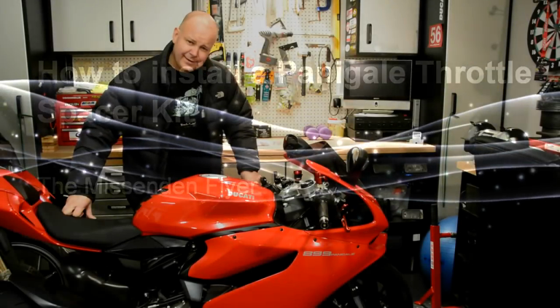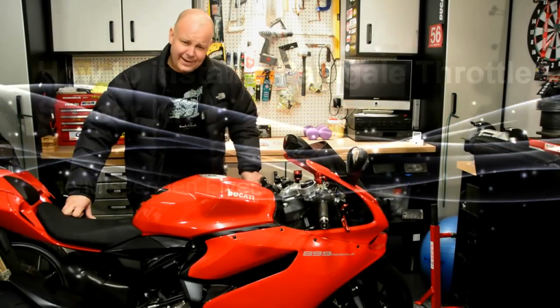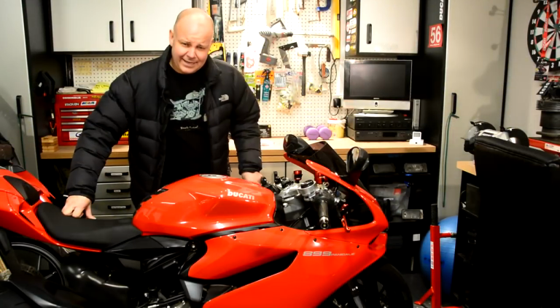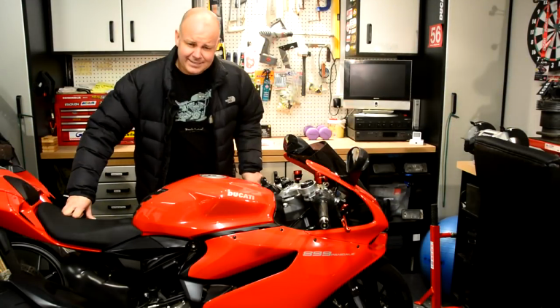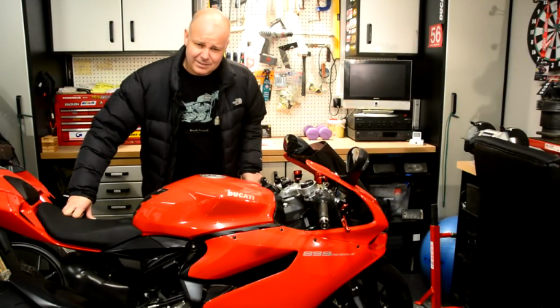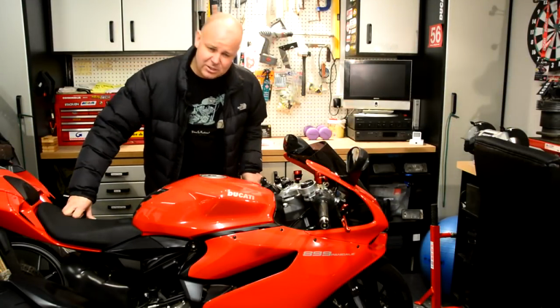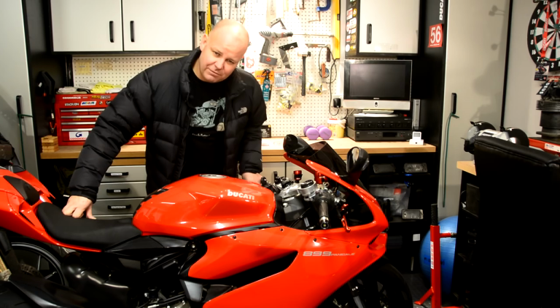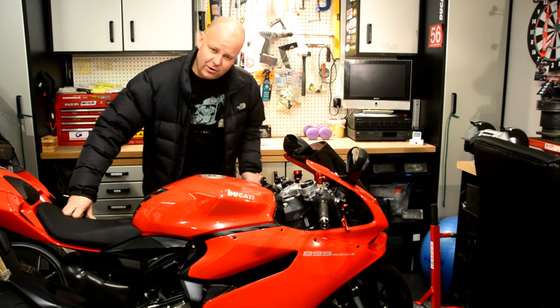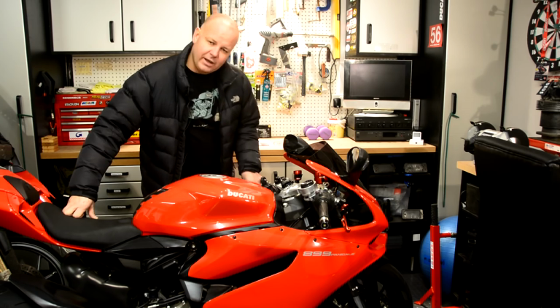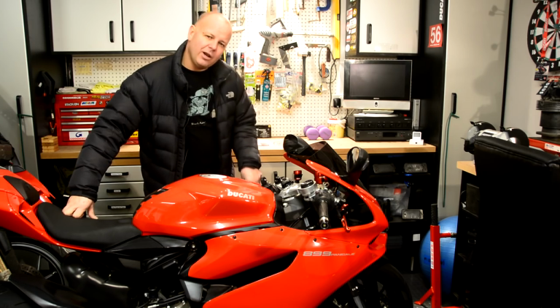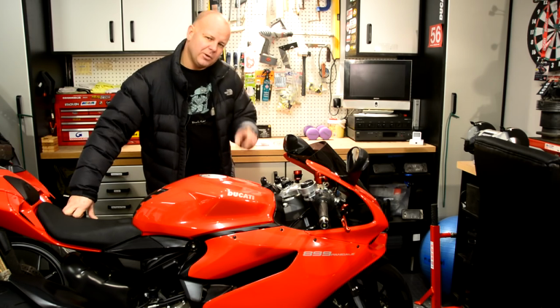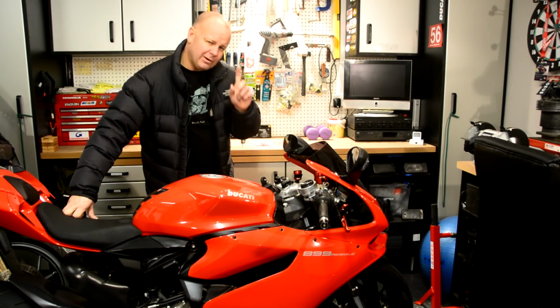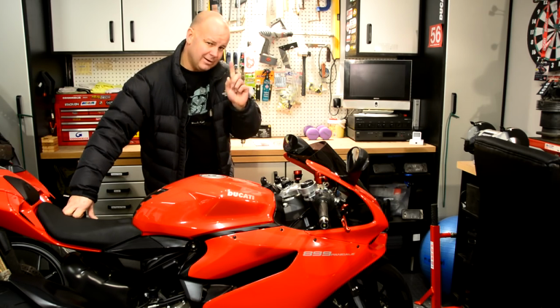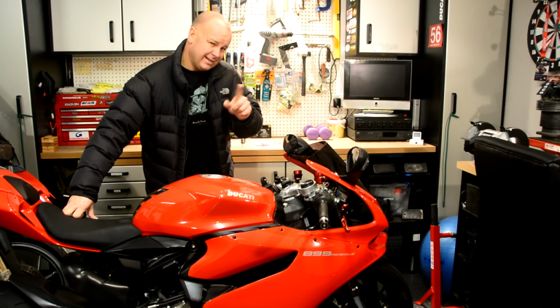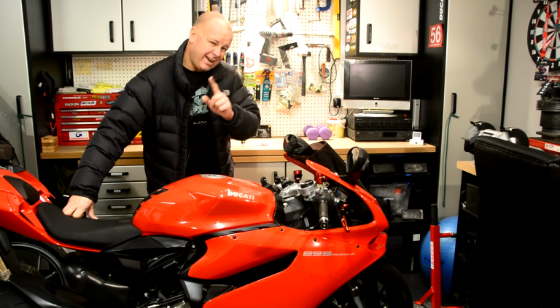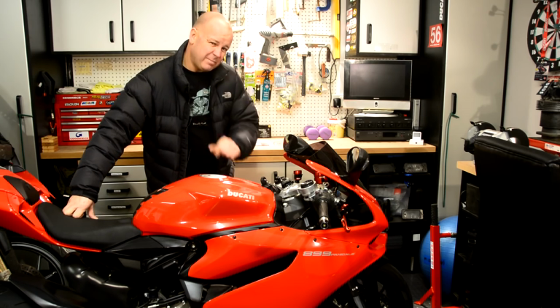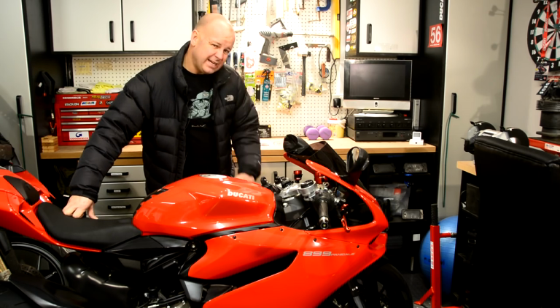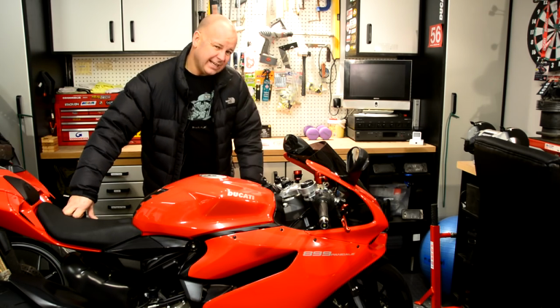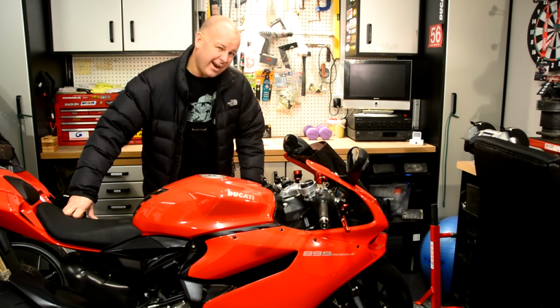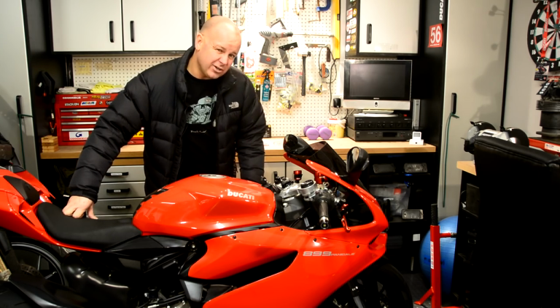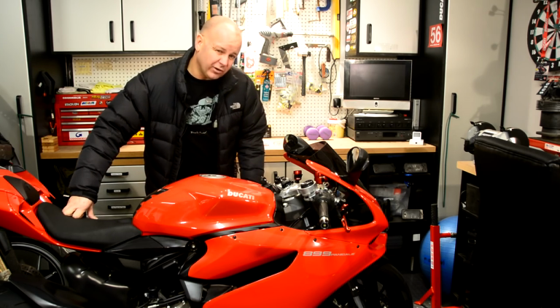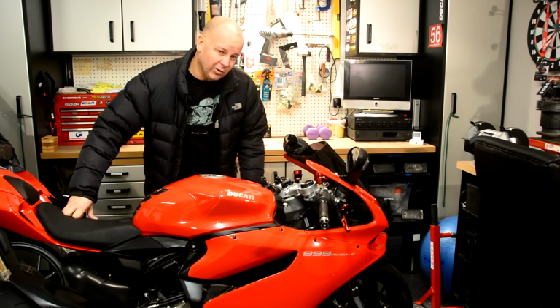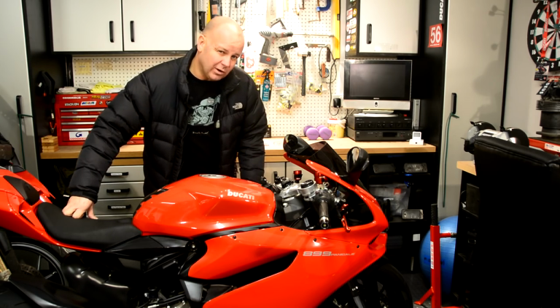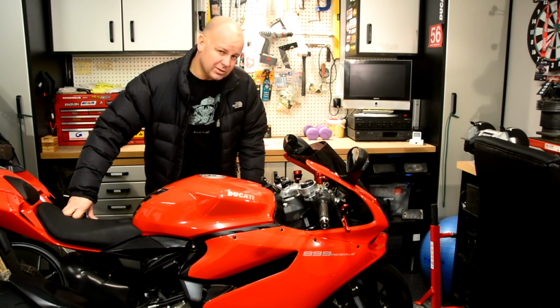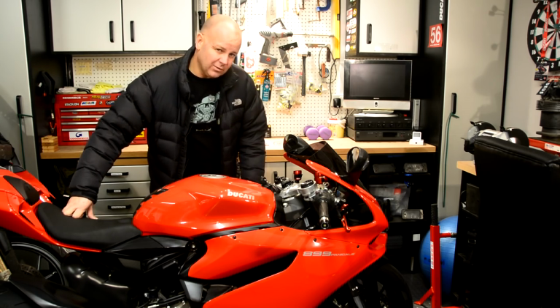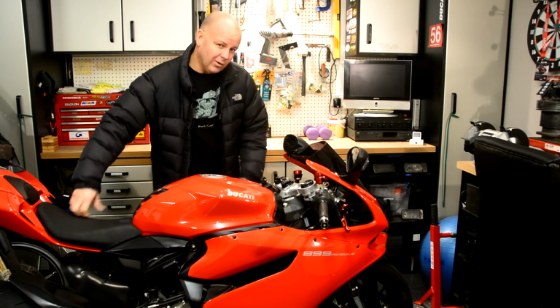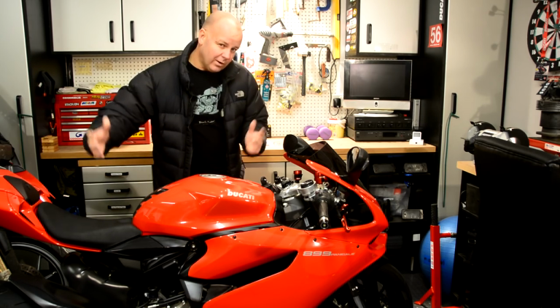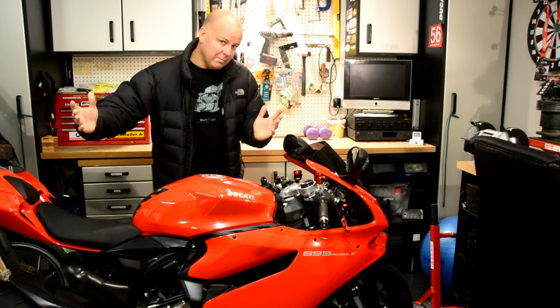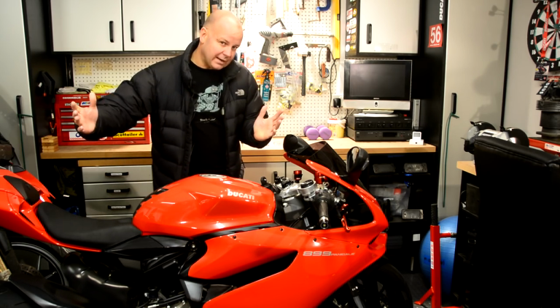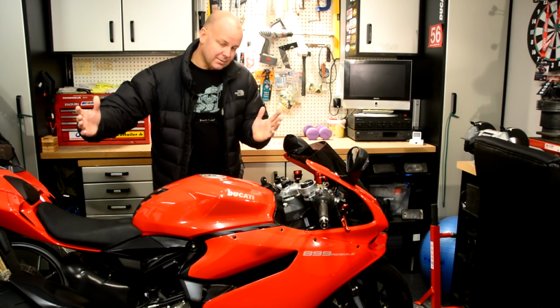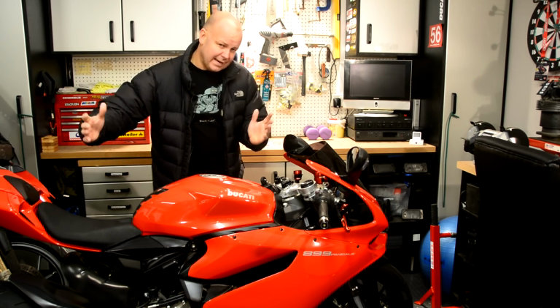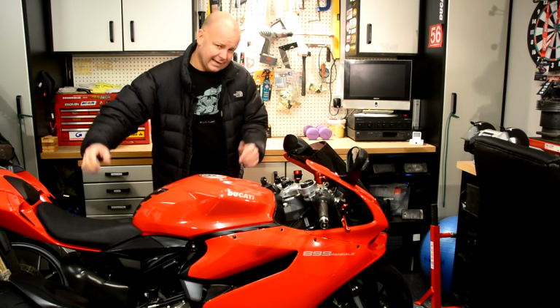Hey kids, it's Mr. Fly here, hope you're well. I haven't been in the garage for a little while so welcome back to the man cave.